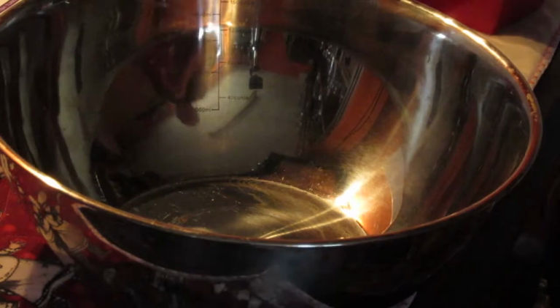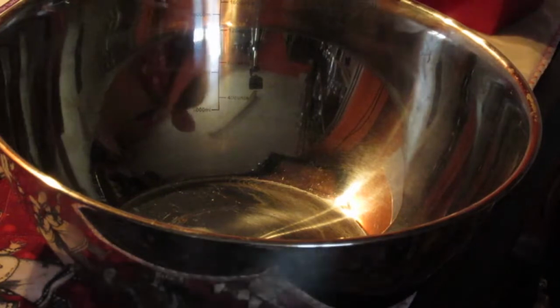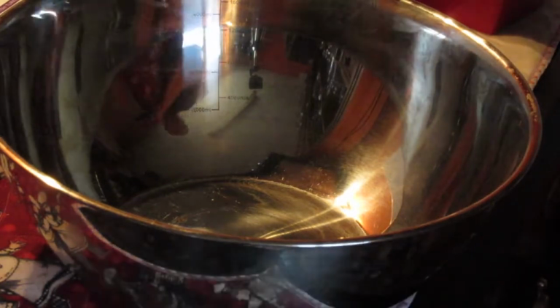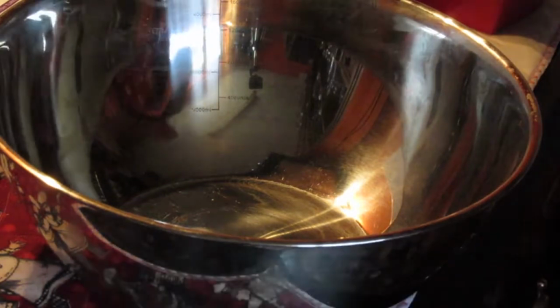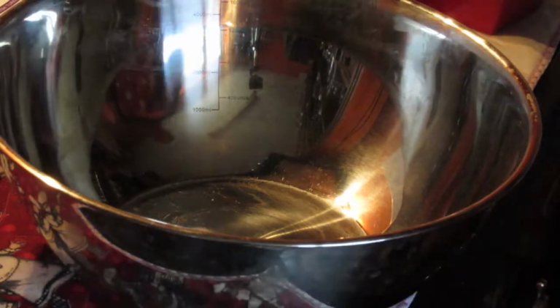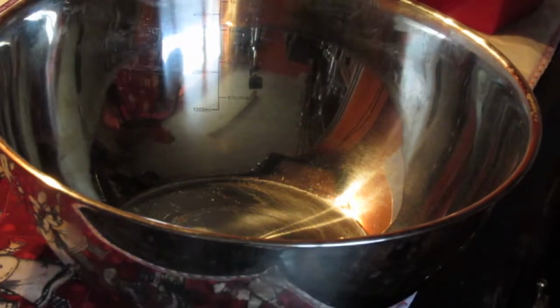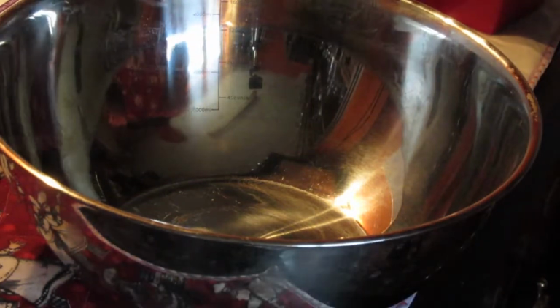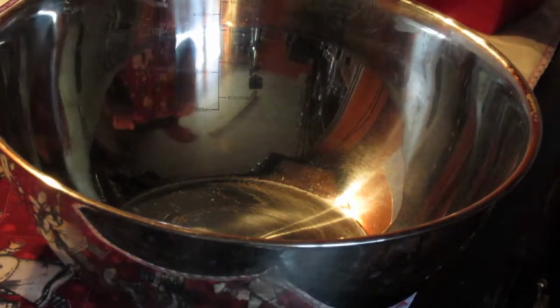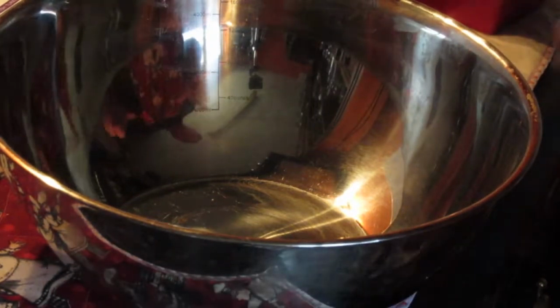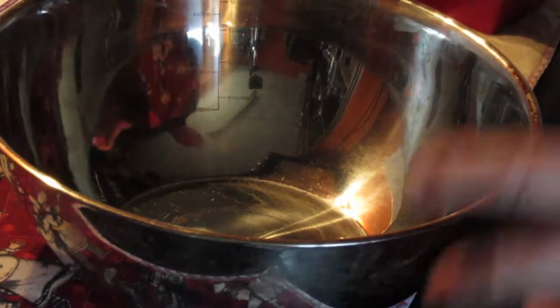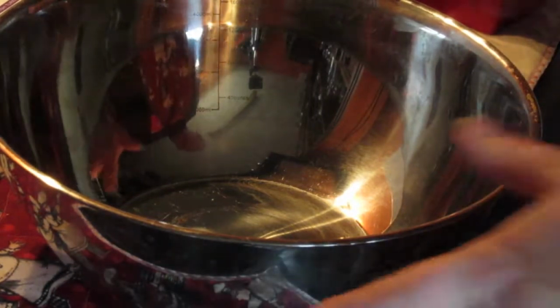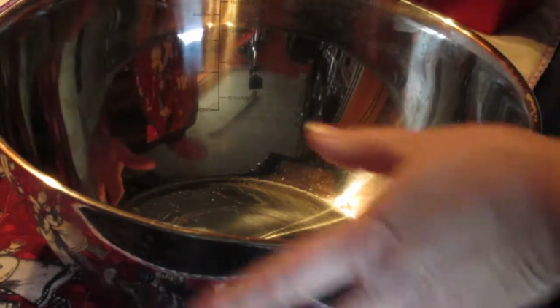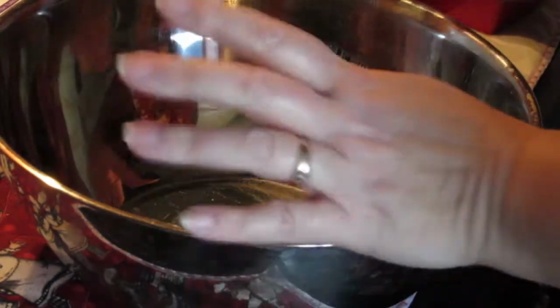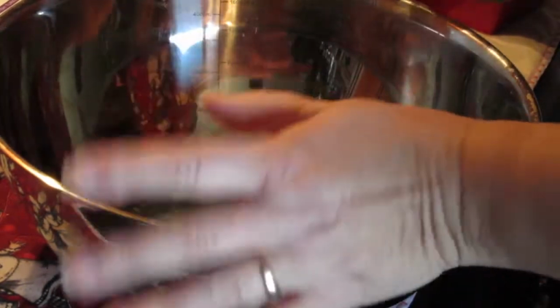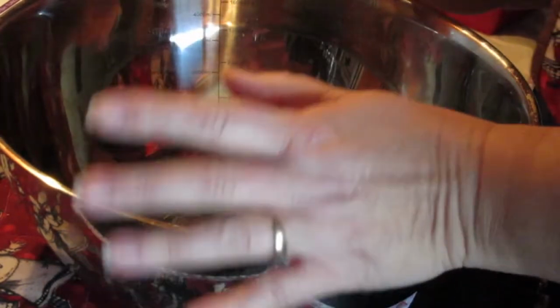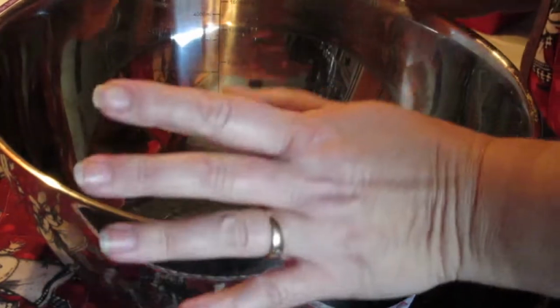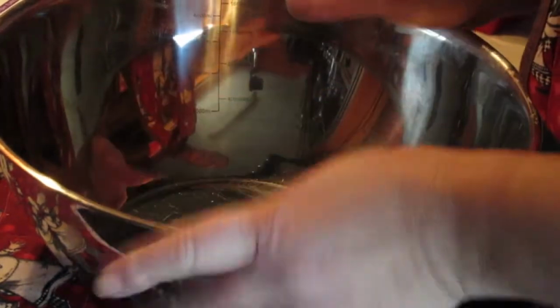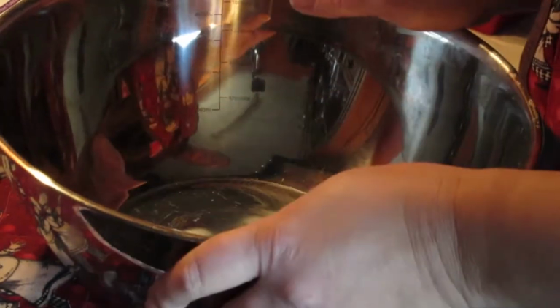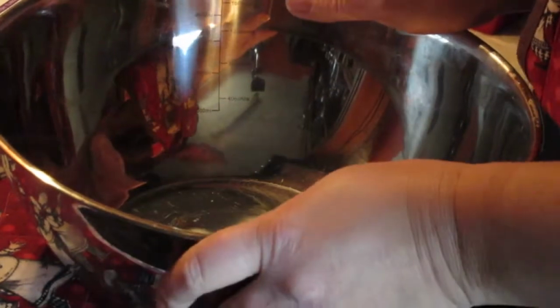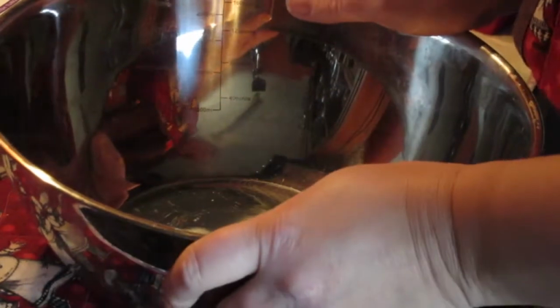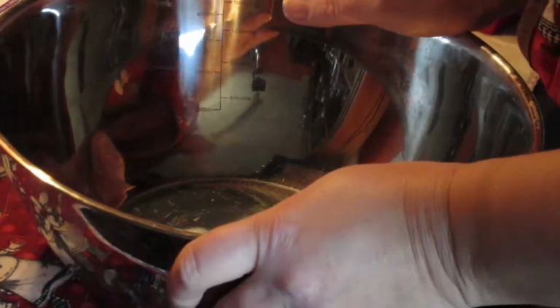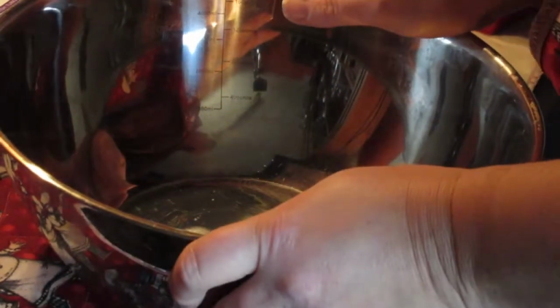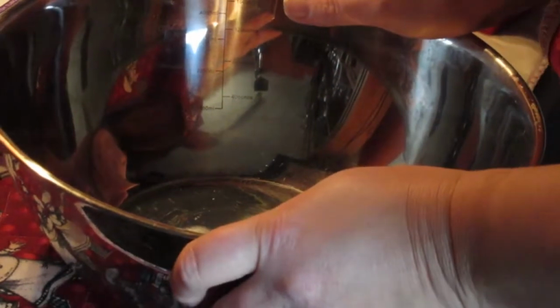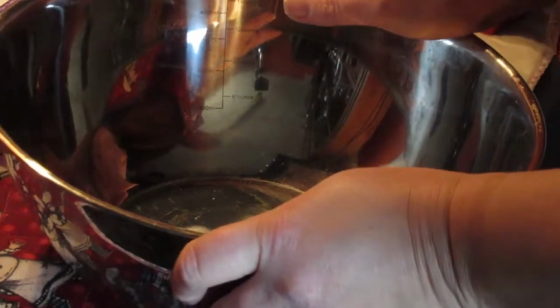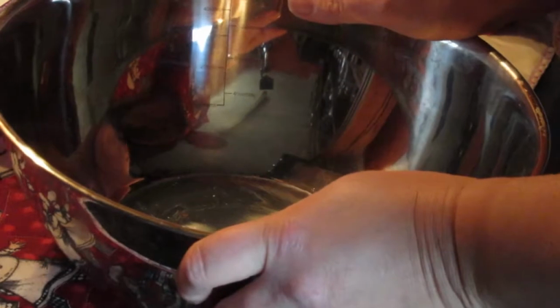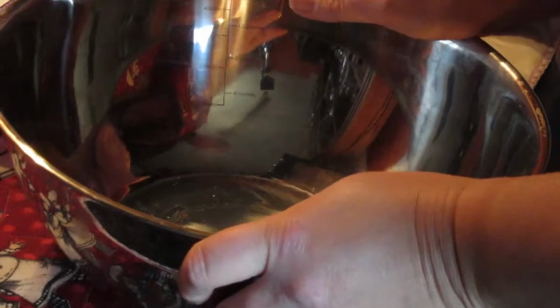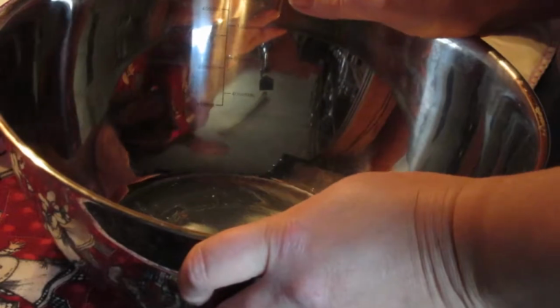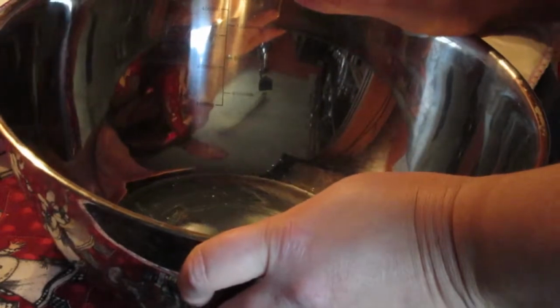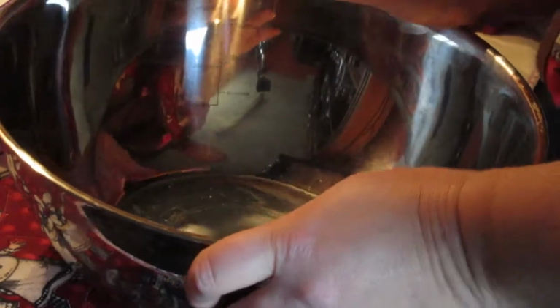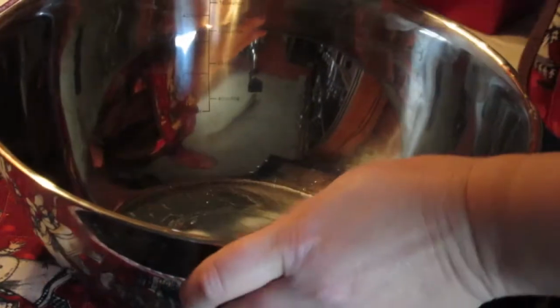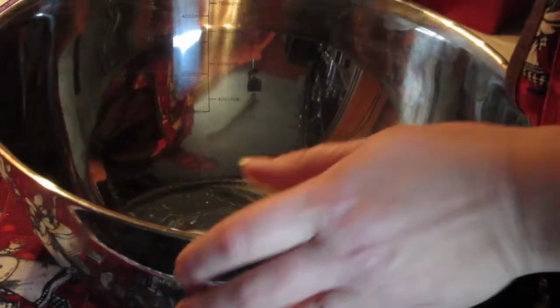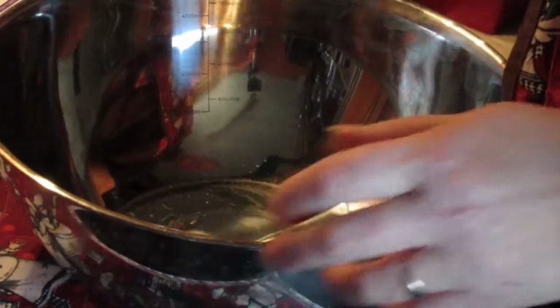Hello, this is Liz. Welcome to my little urban homestead. I'm going to have a go at Miklo today.